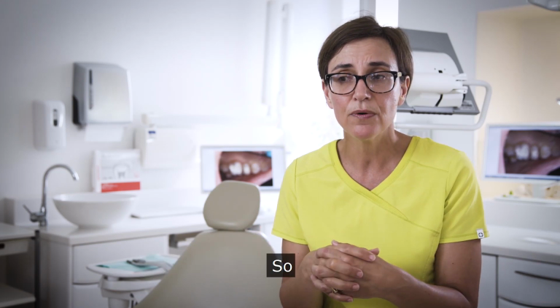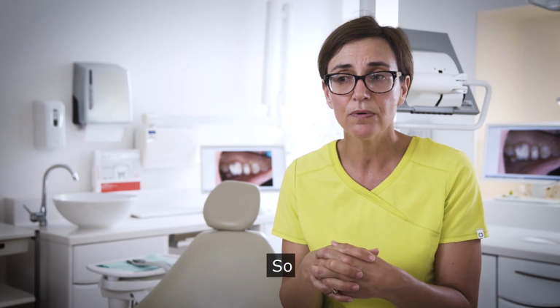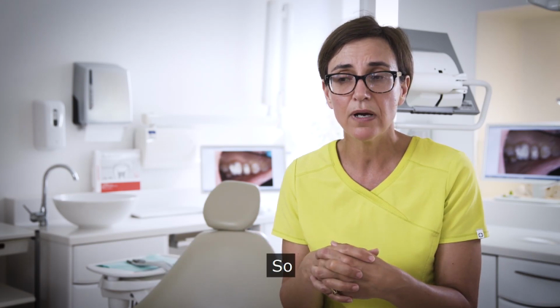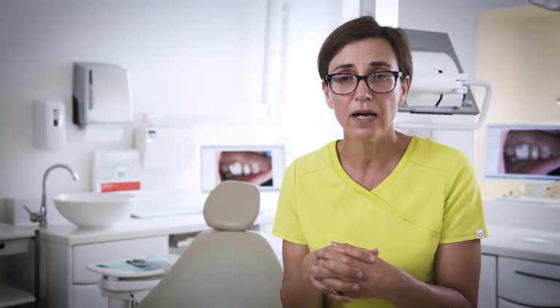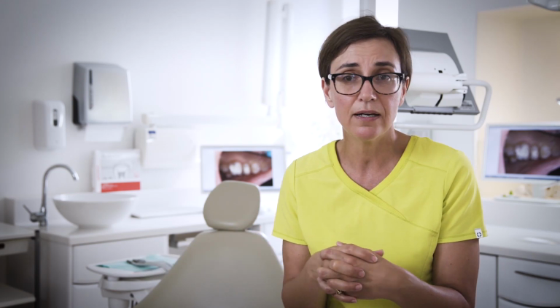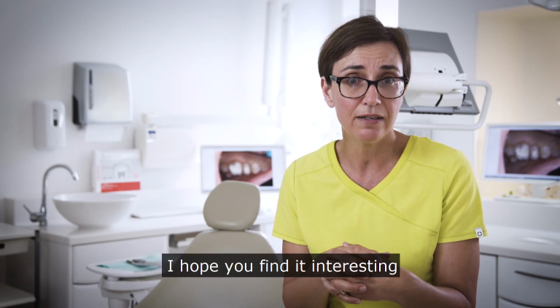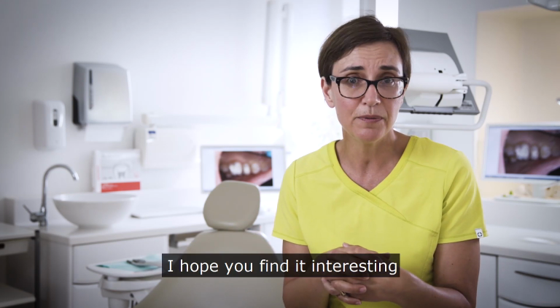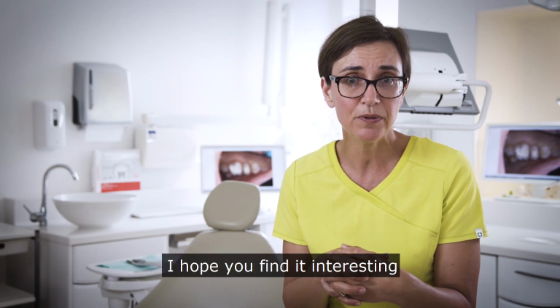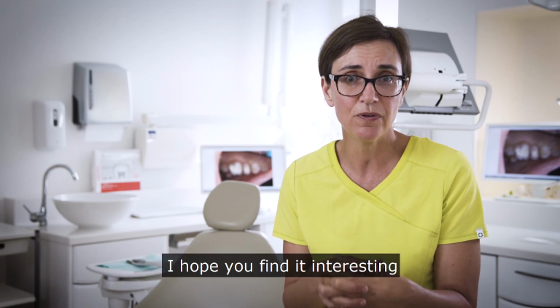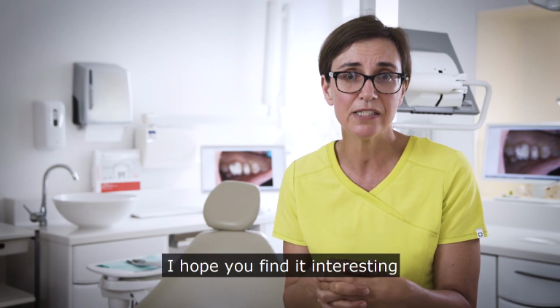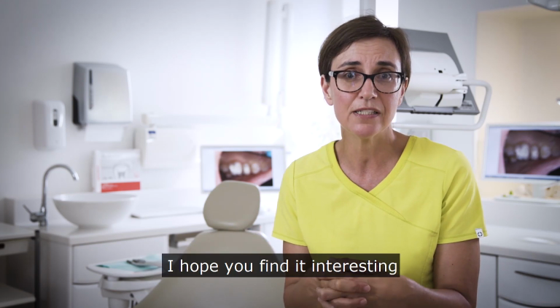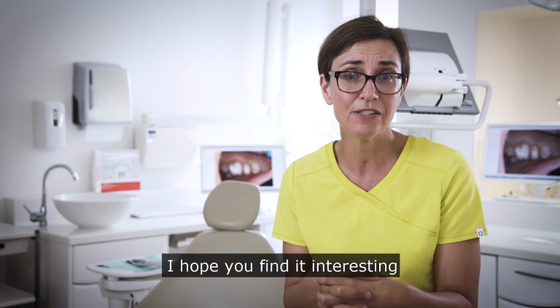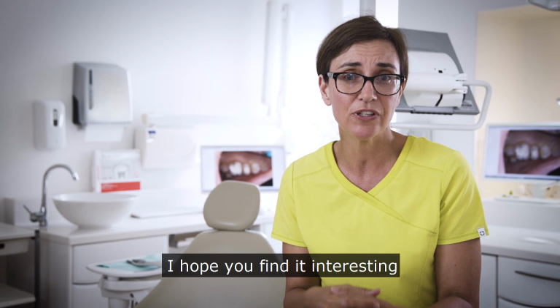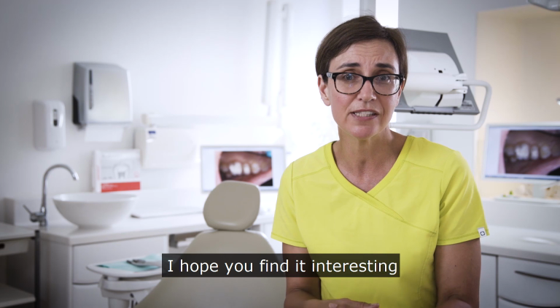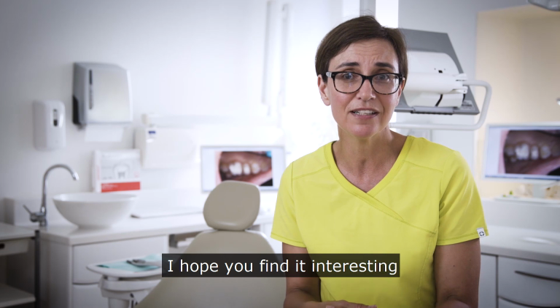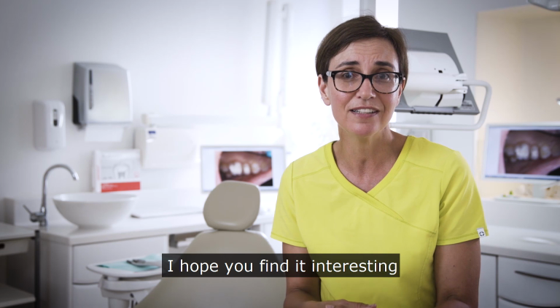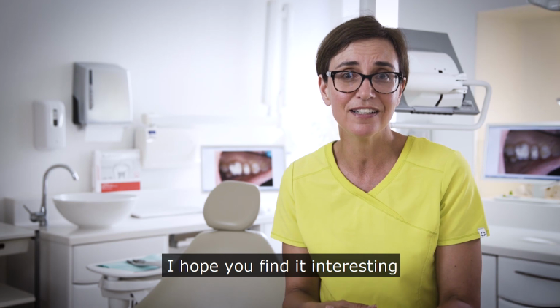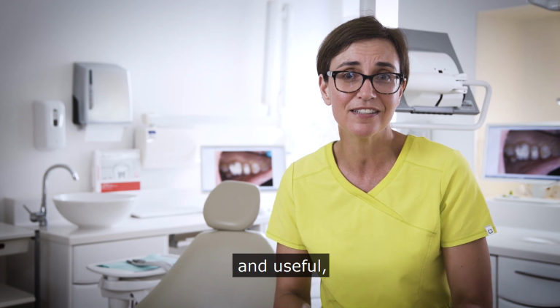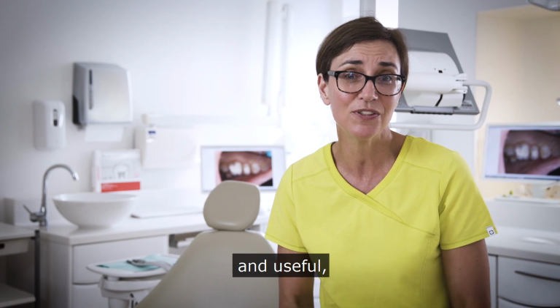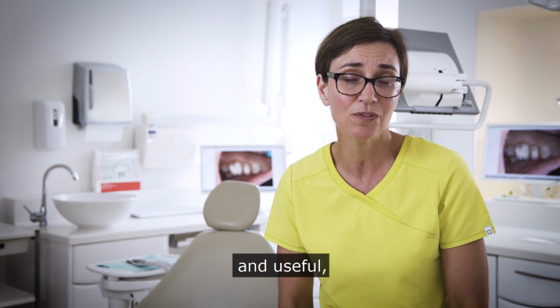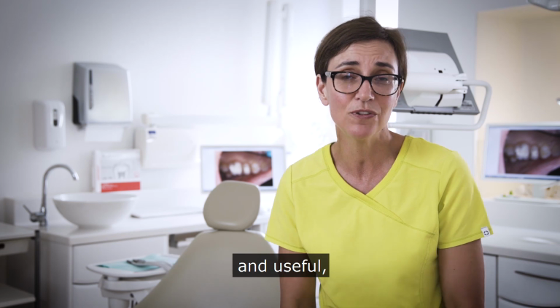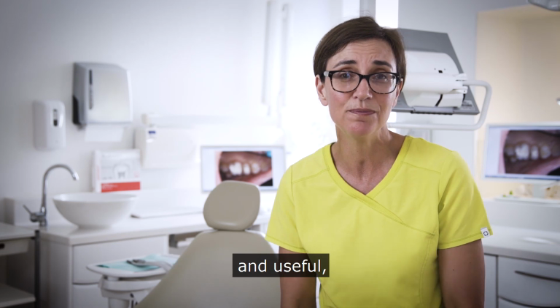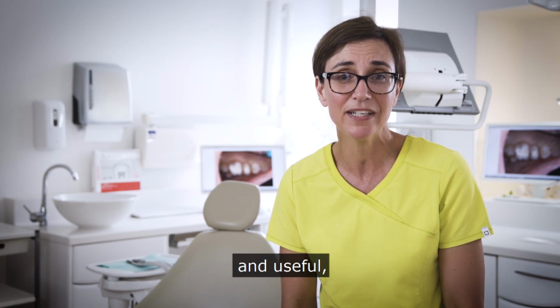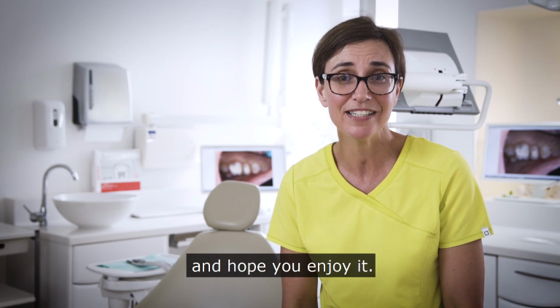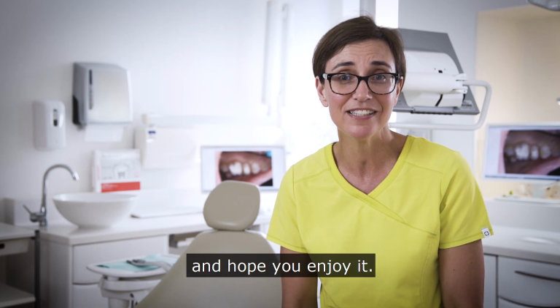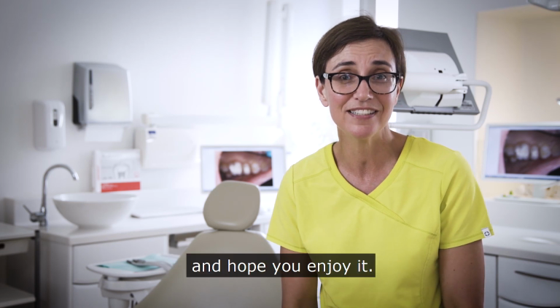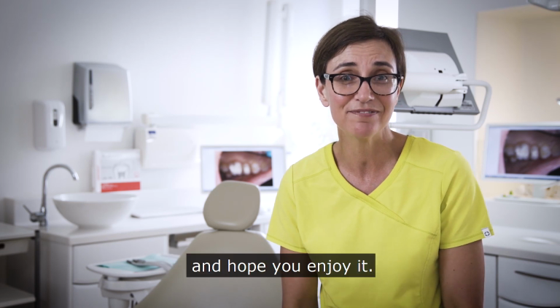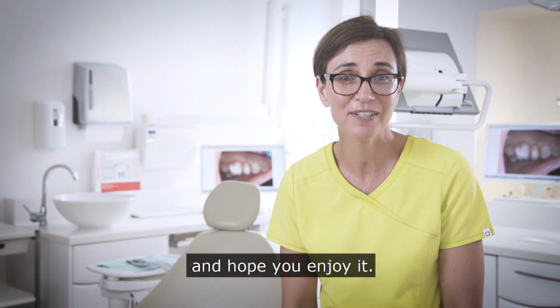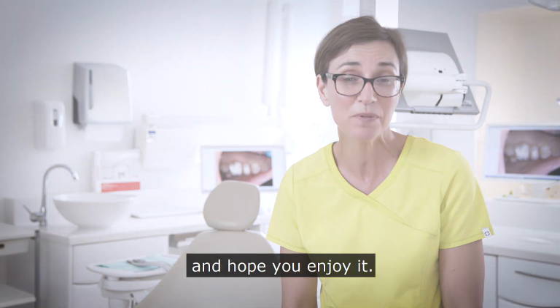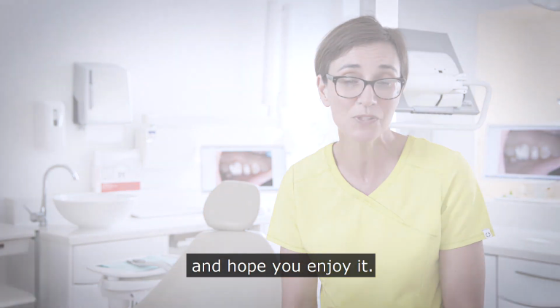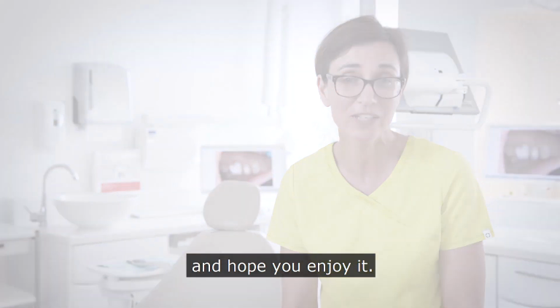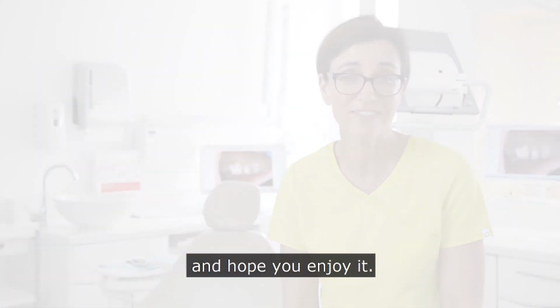I hope you find it interesting and useful and I hope you enjoy it.